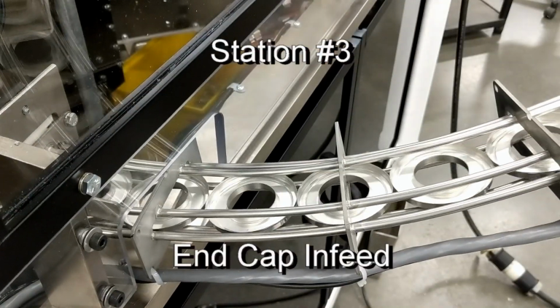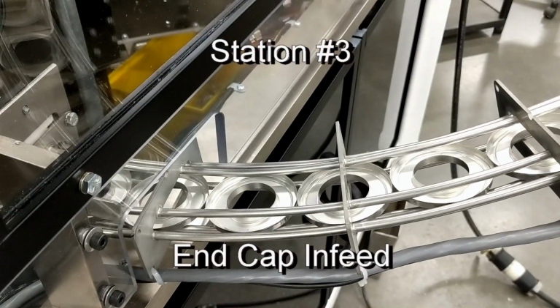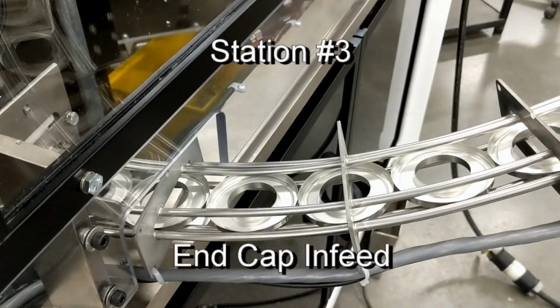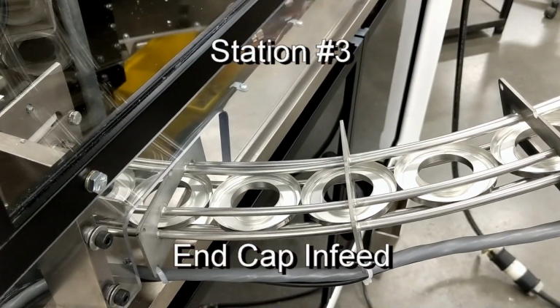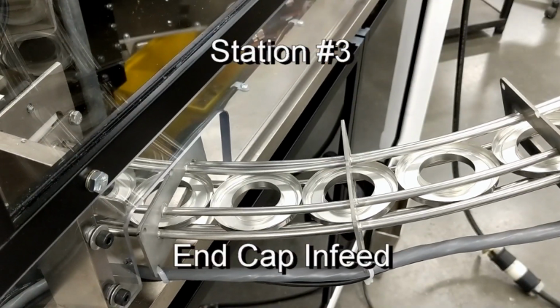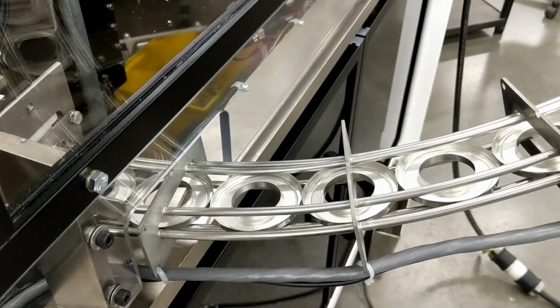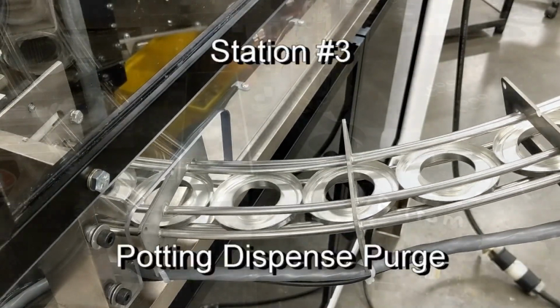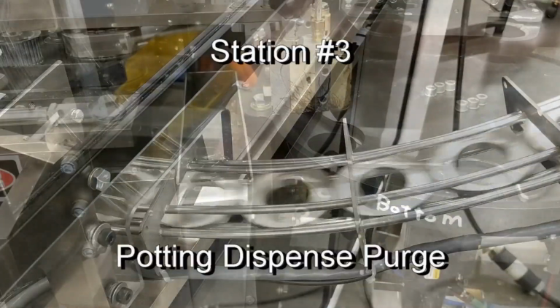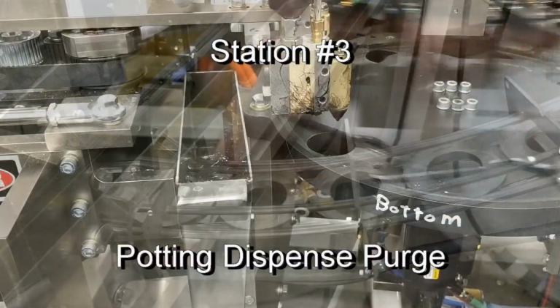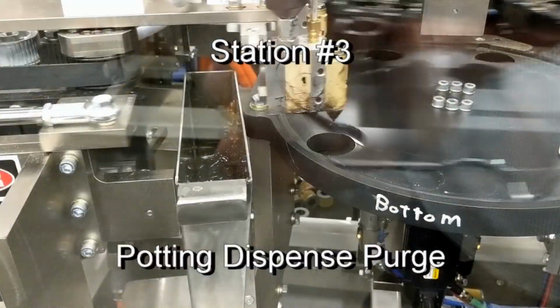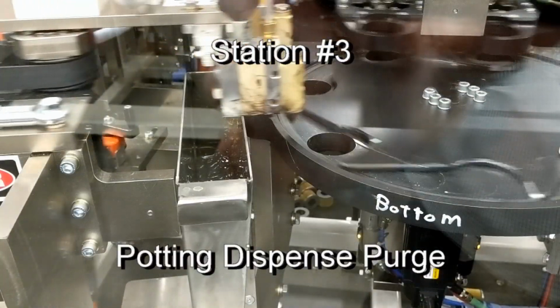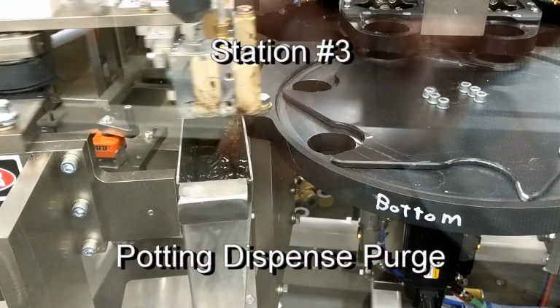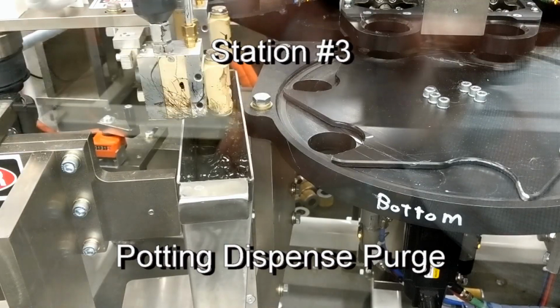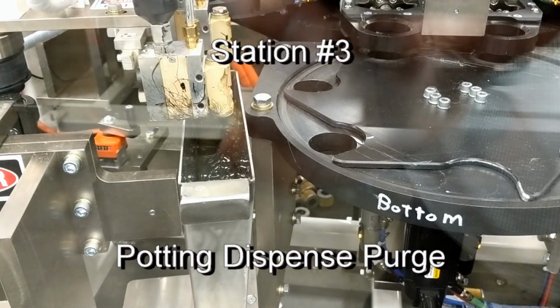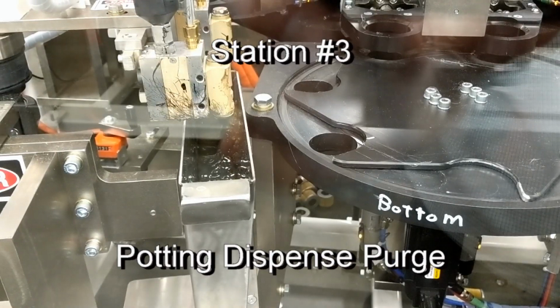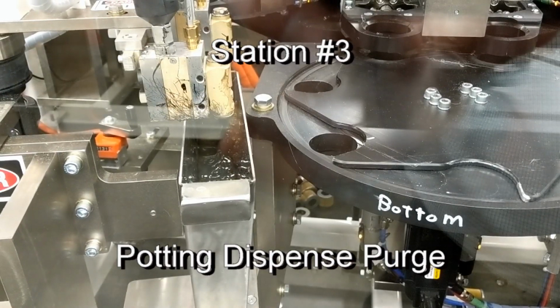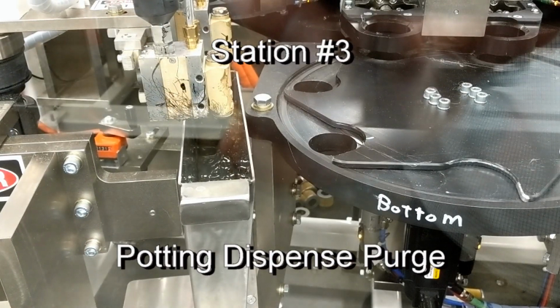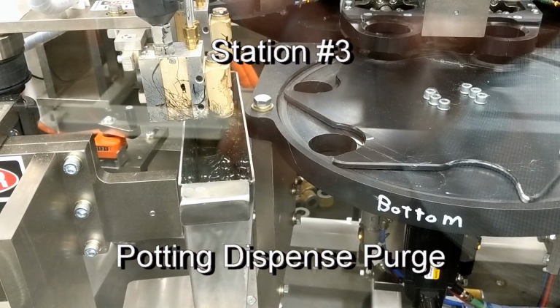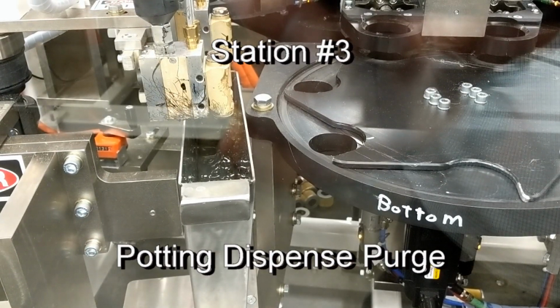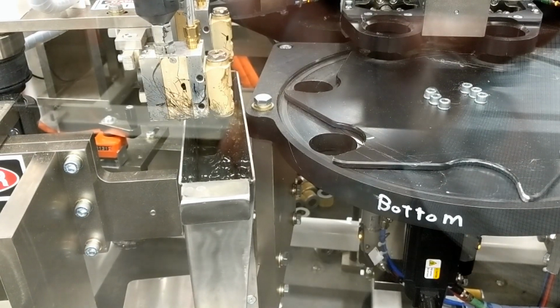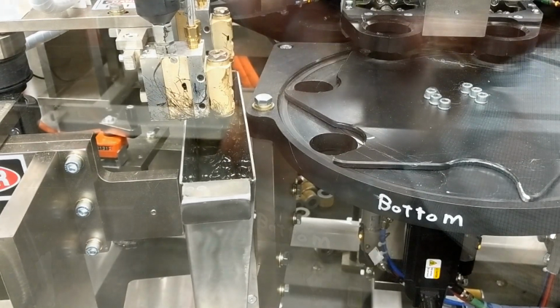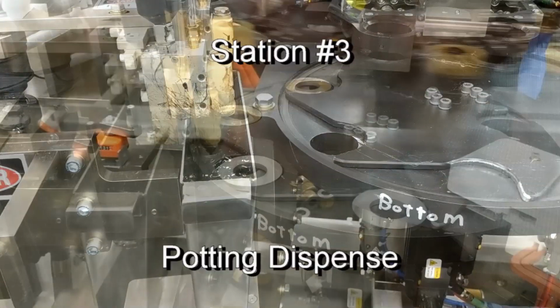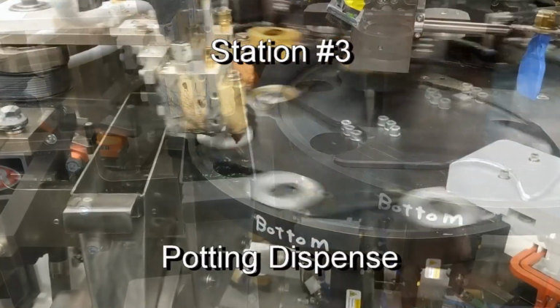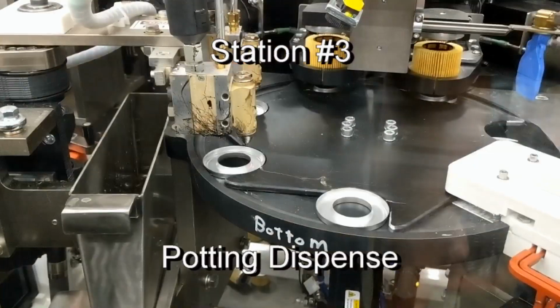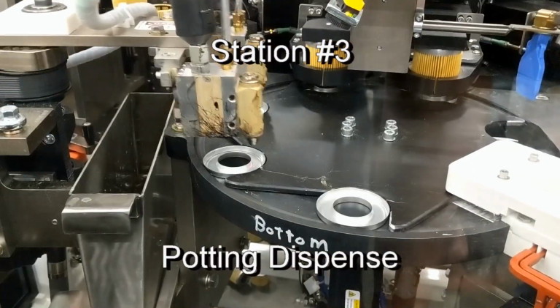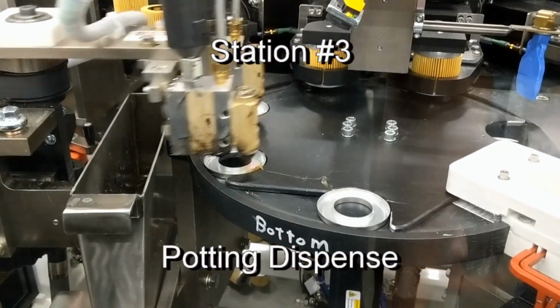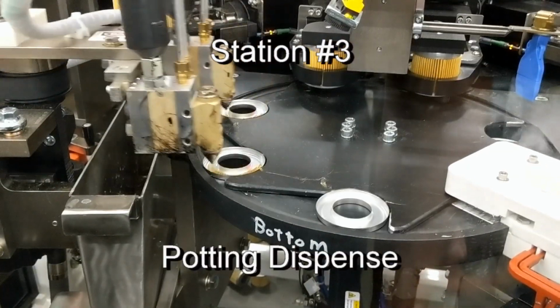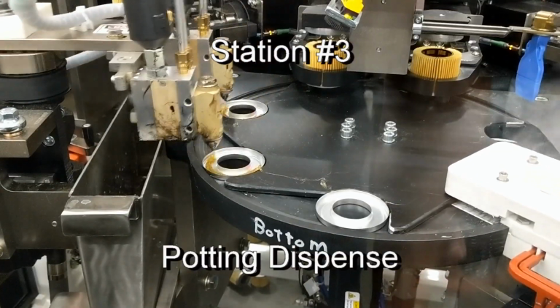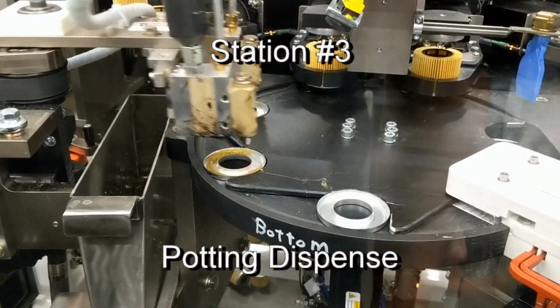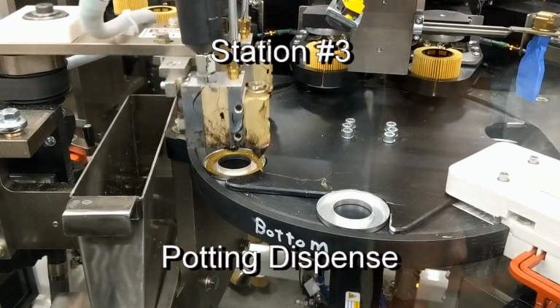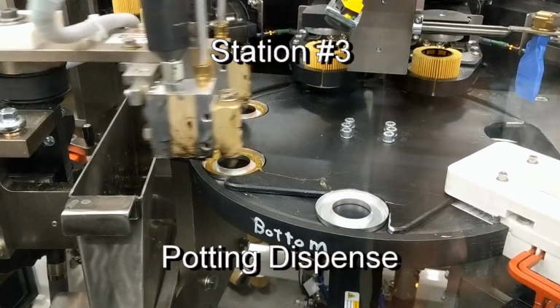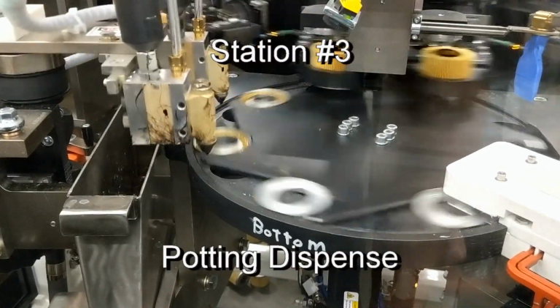During machine stoppages, the dispense head is retracted for purging and is ready and available immediately when called upon.